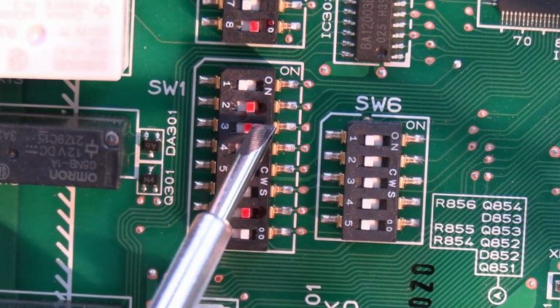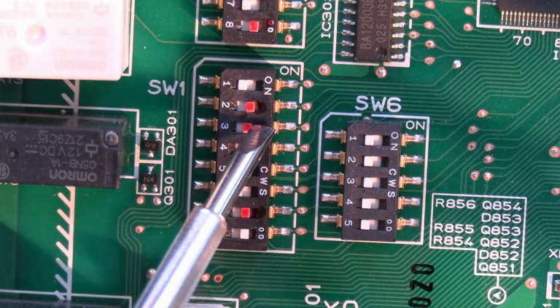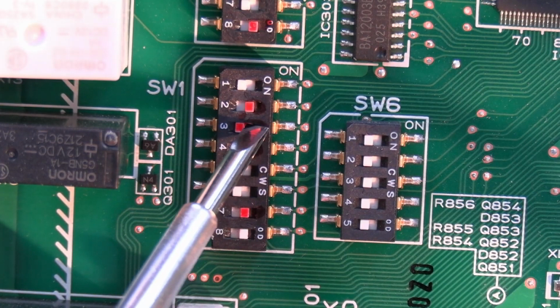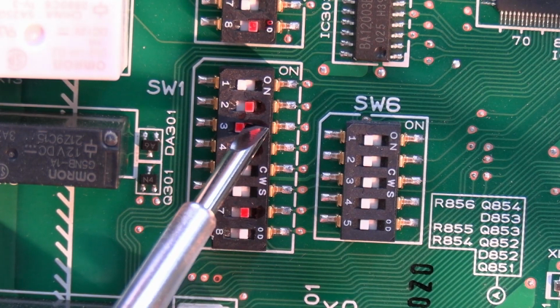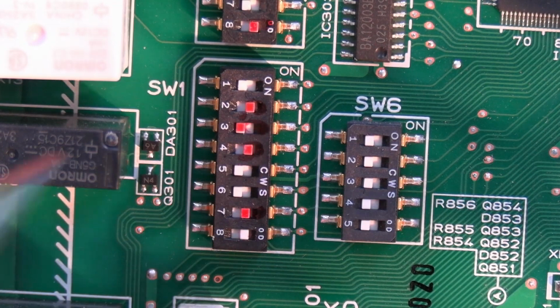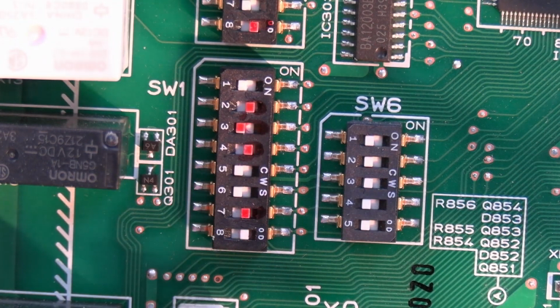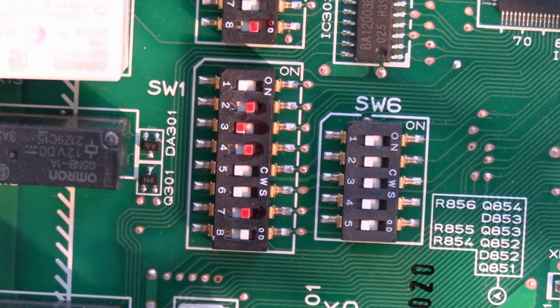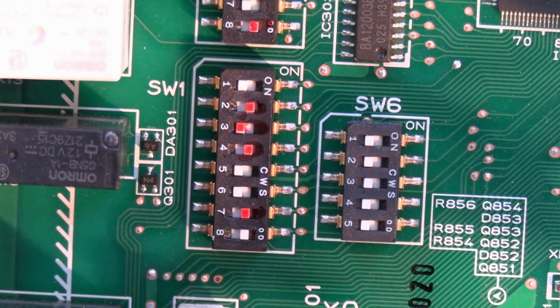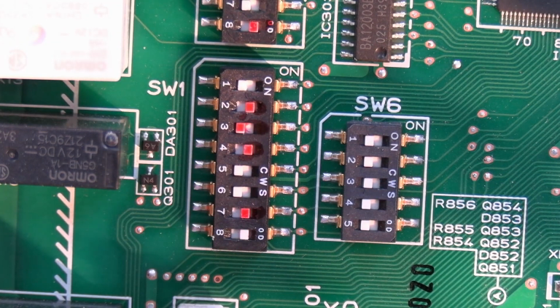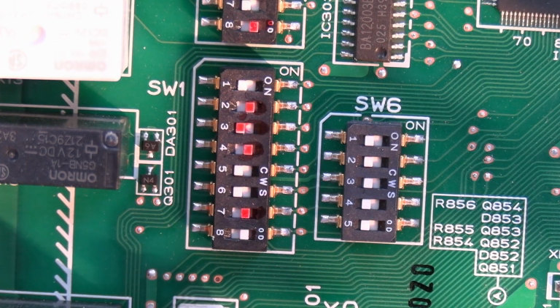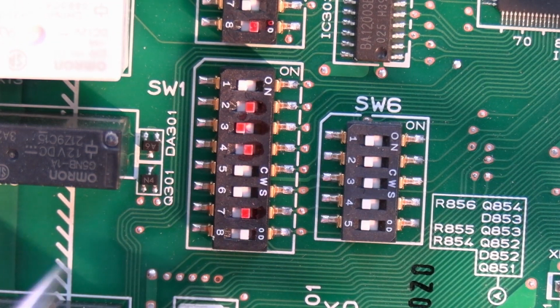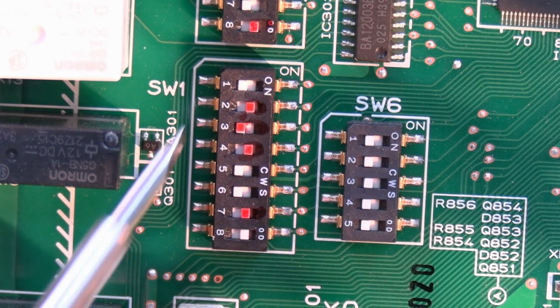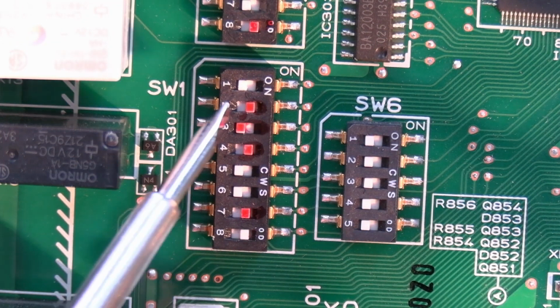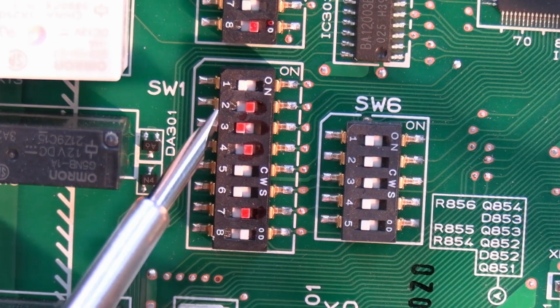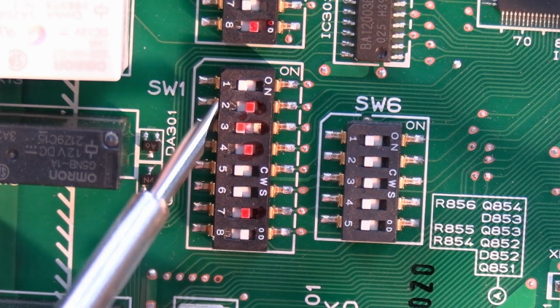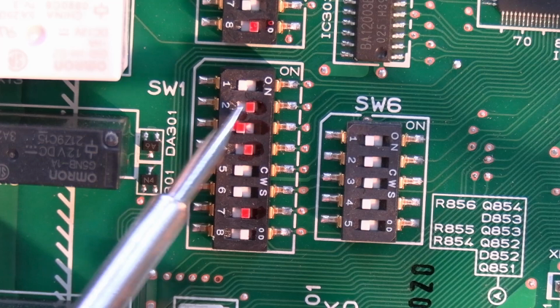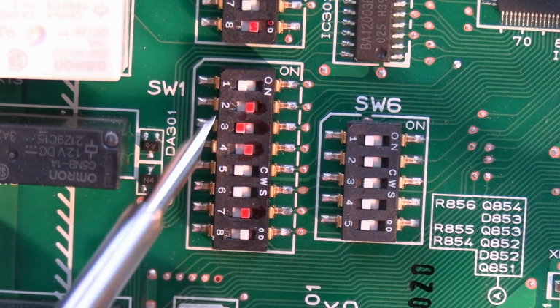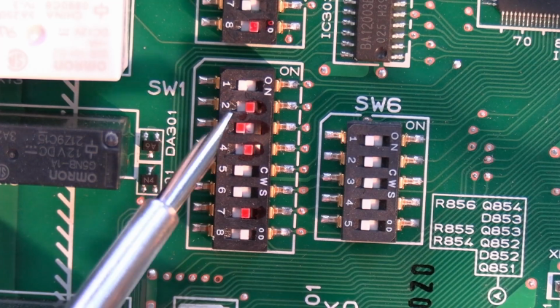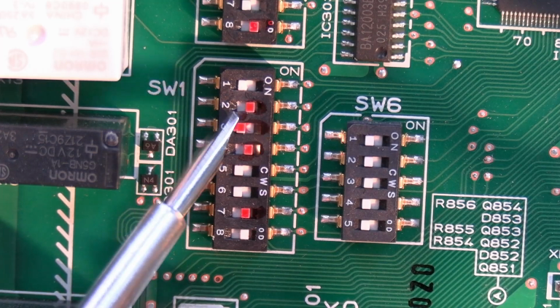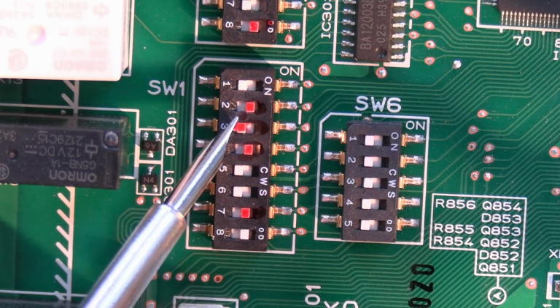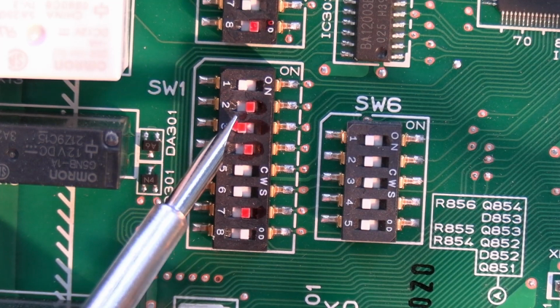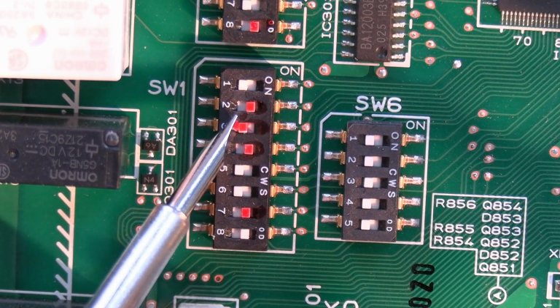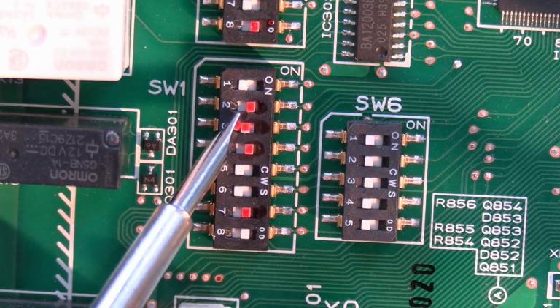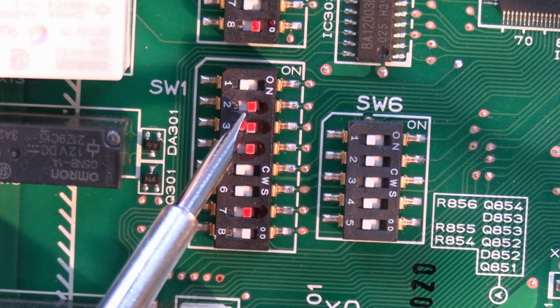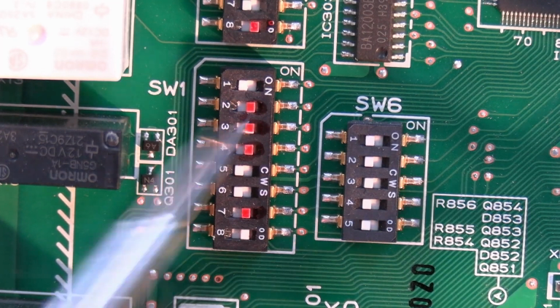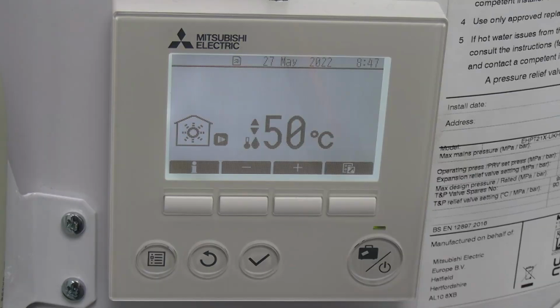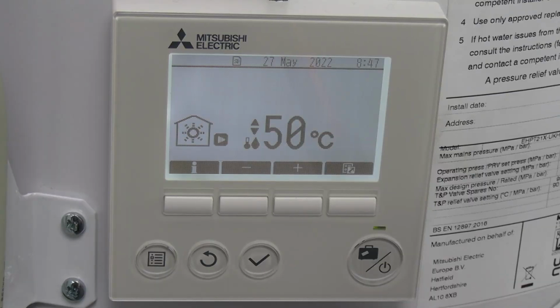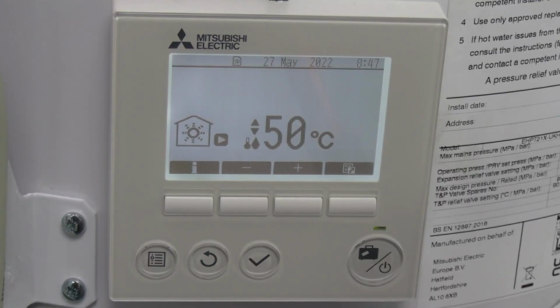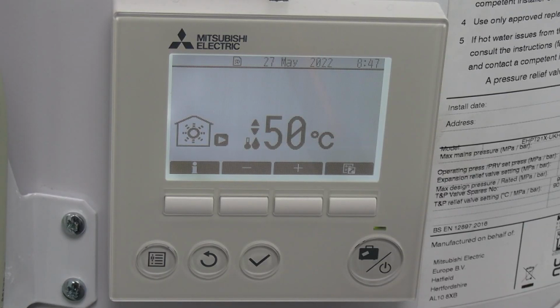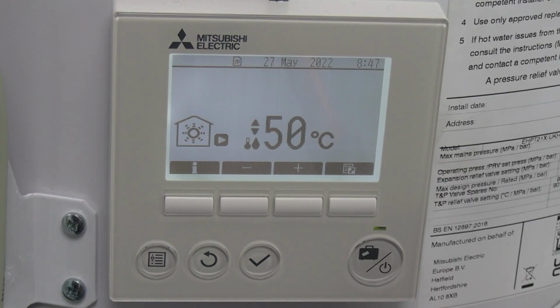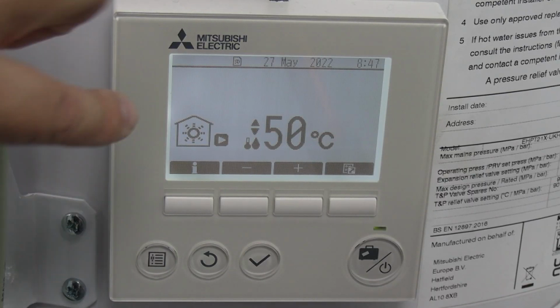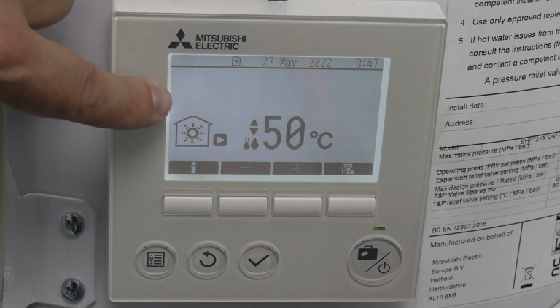DIP switch SW1 number 3 is telling the system whether we're working with hot water or not — basically, whether we've got a hot water demand.